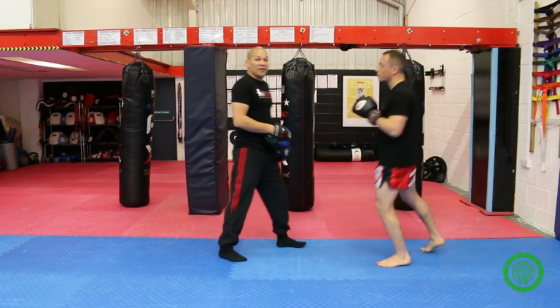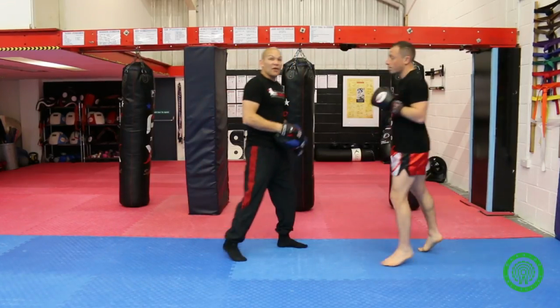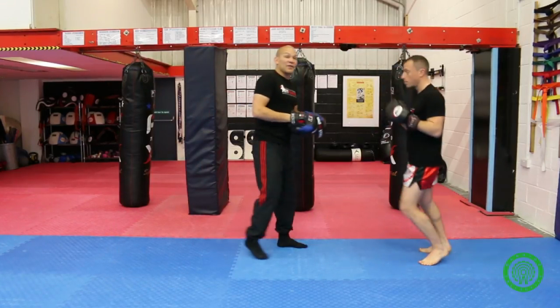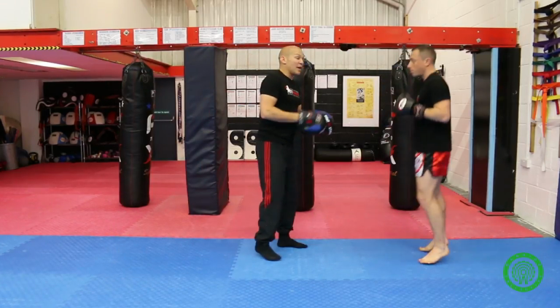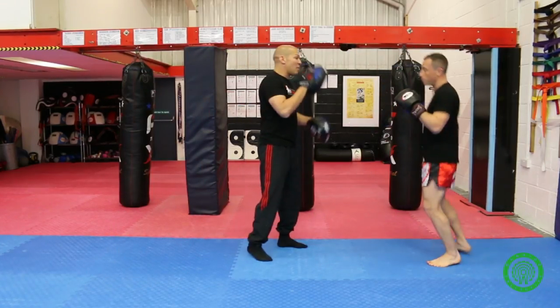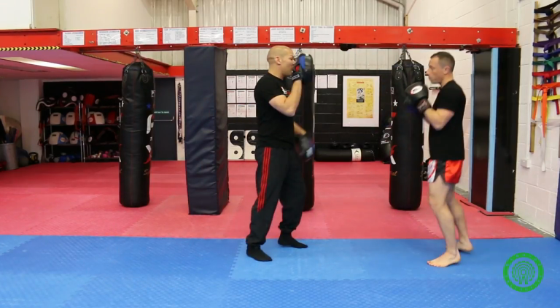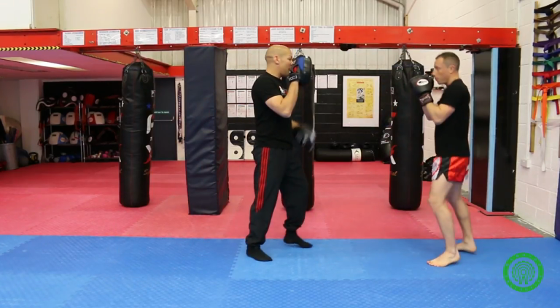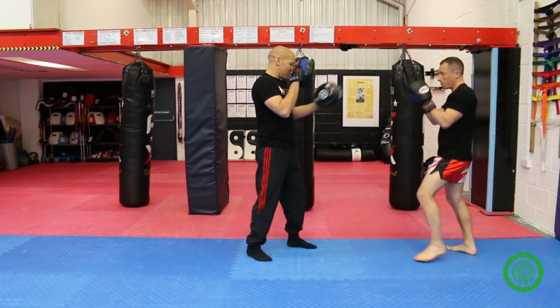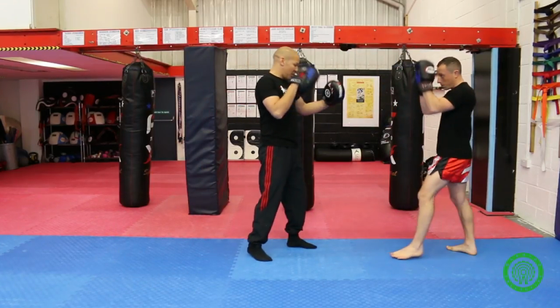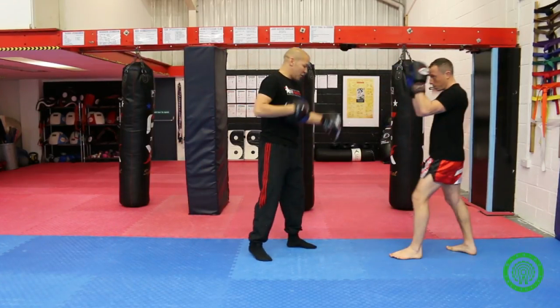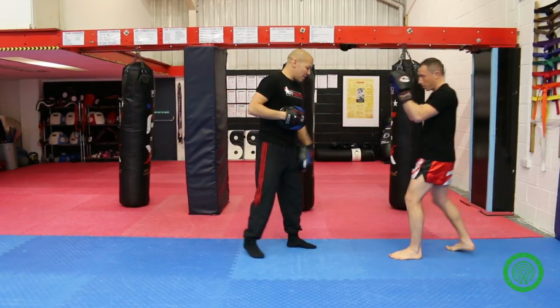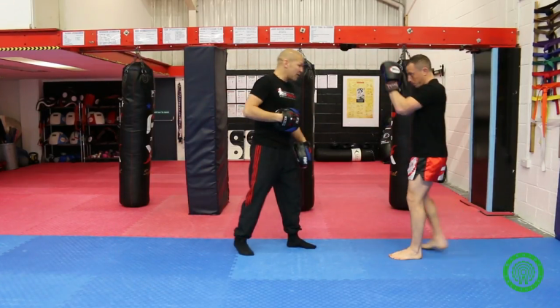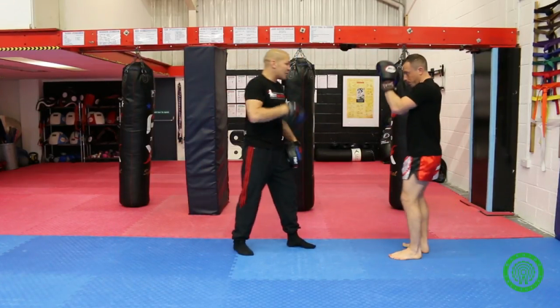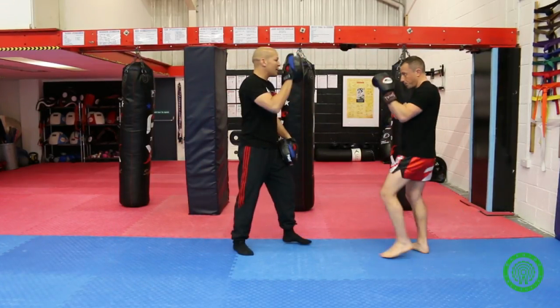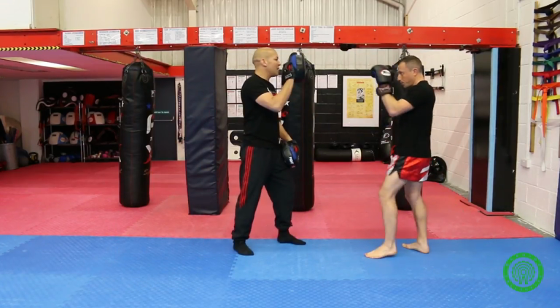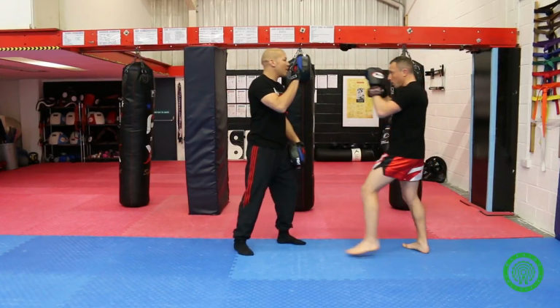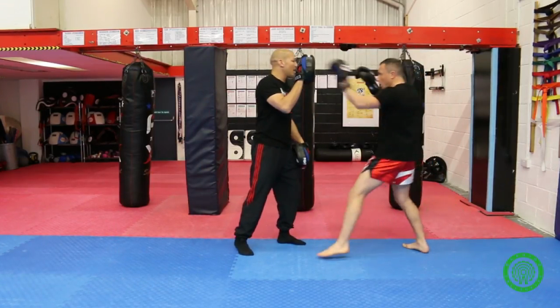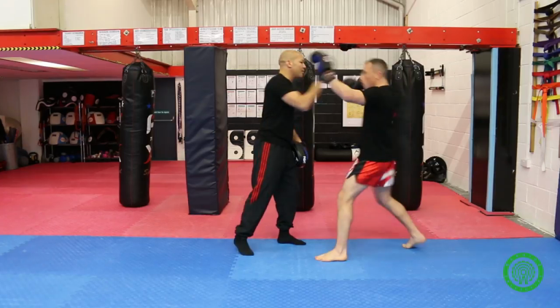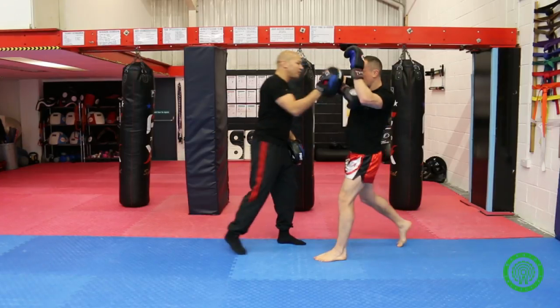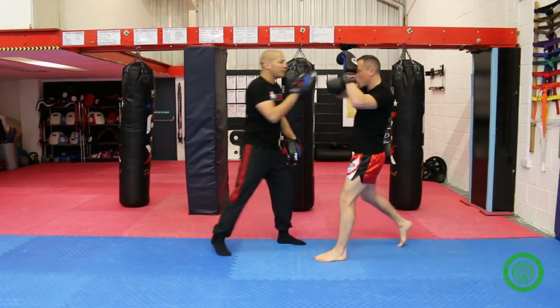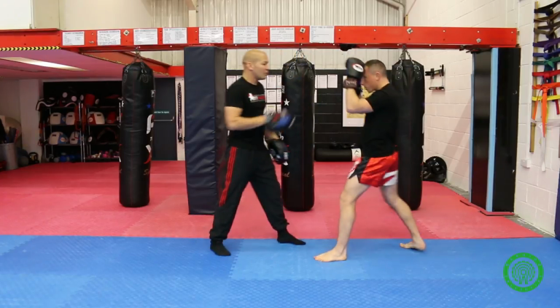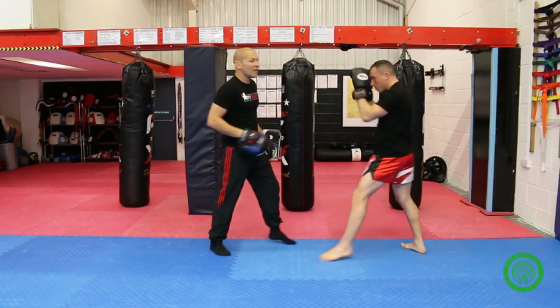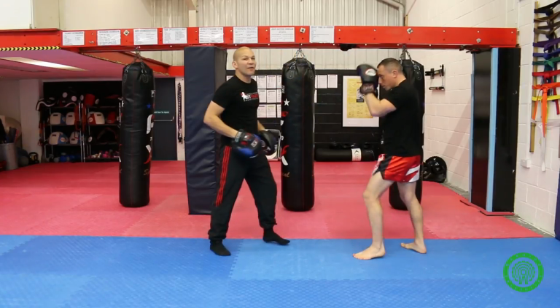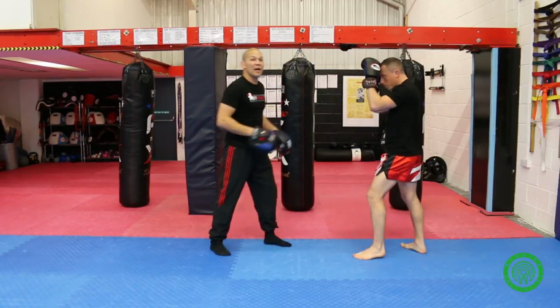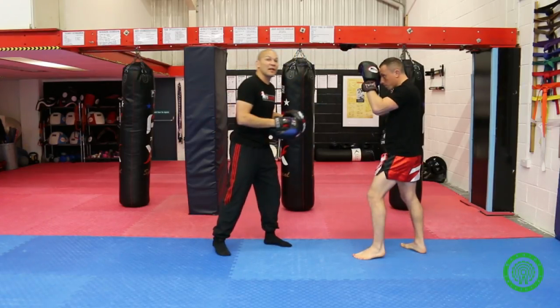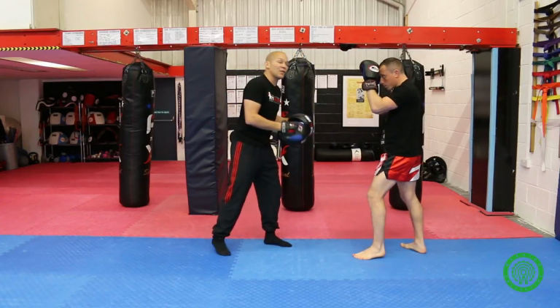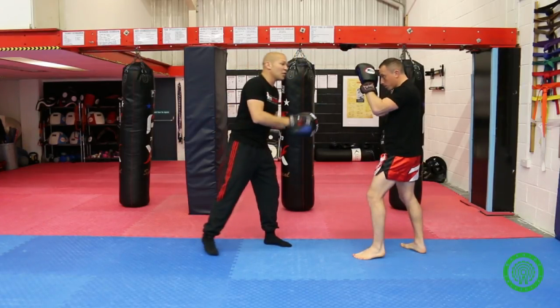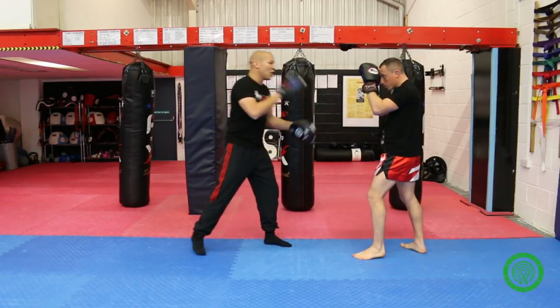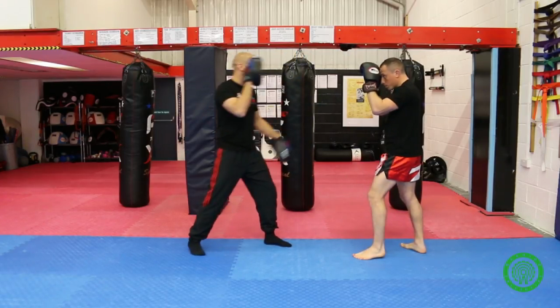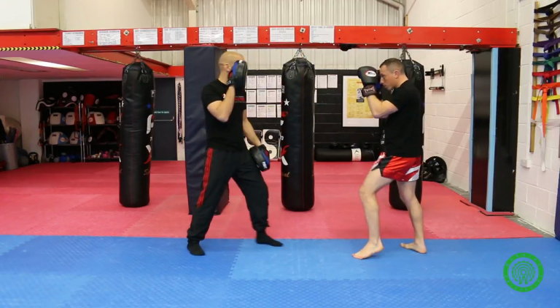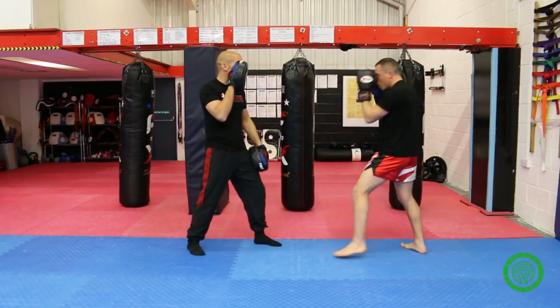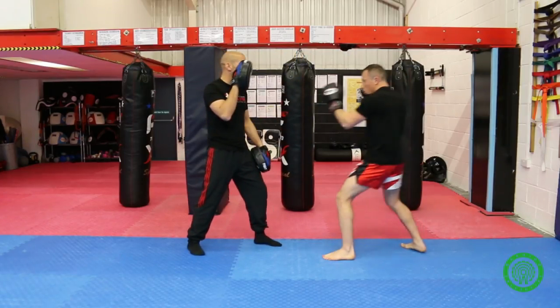The right range for an elbow would be closer in — here. And the right range for a cross would be out here.